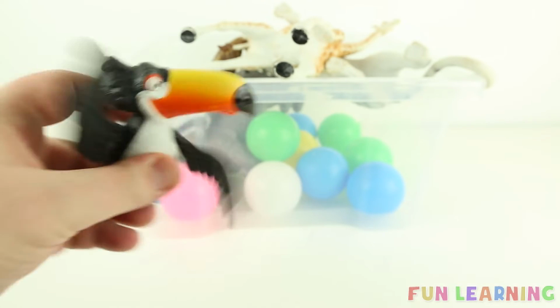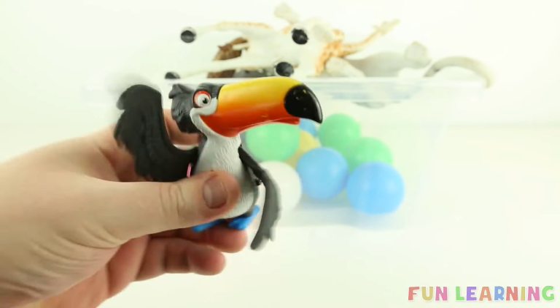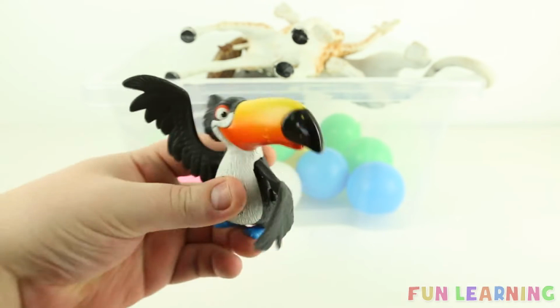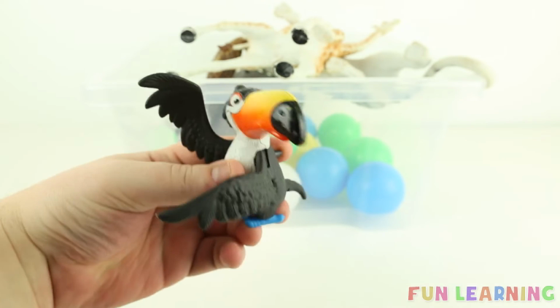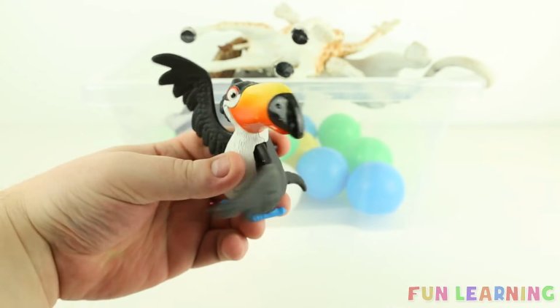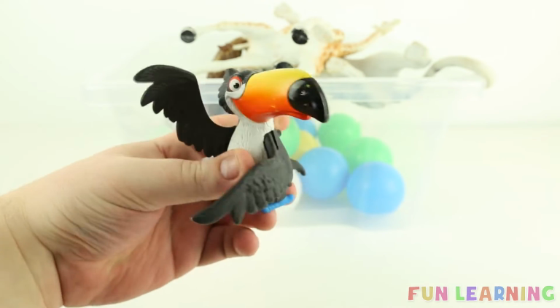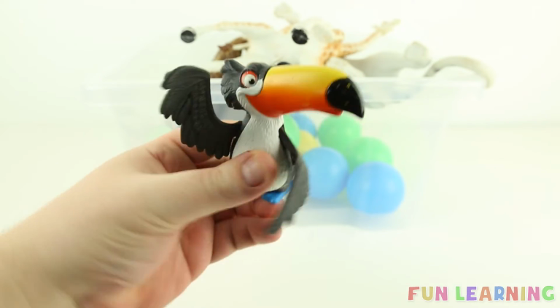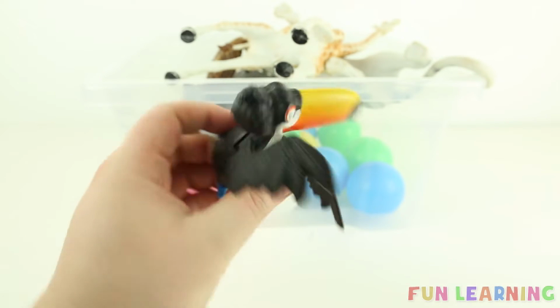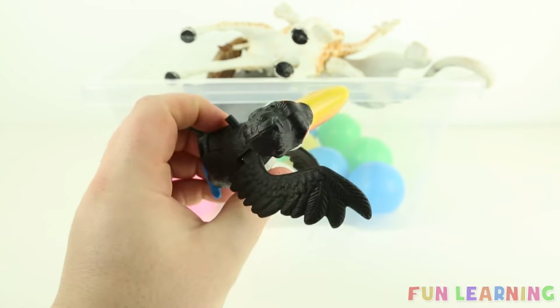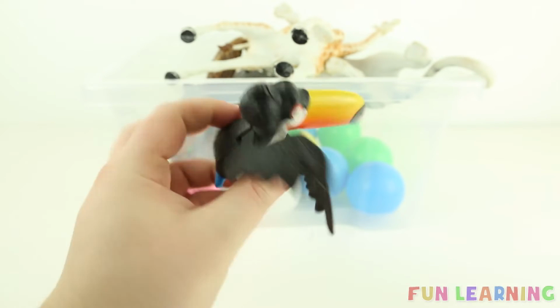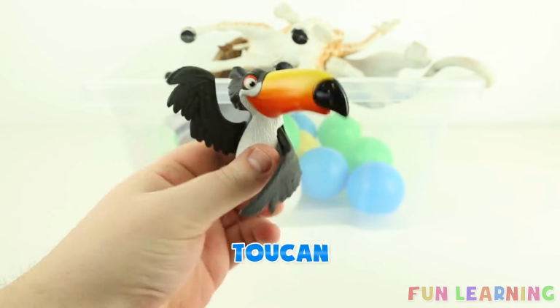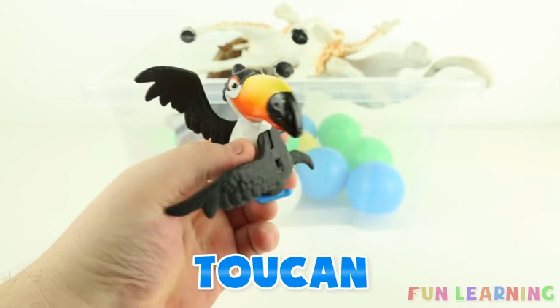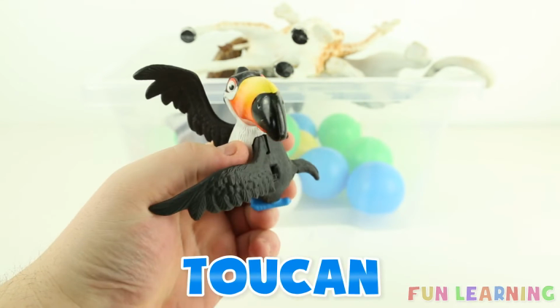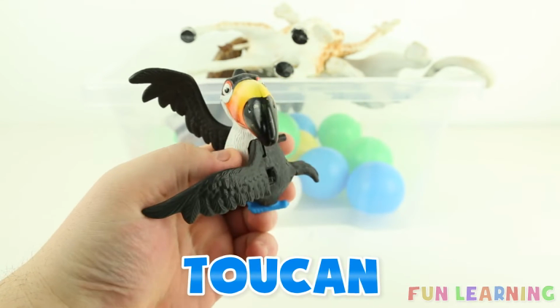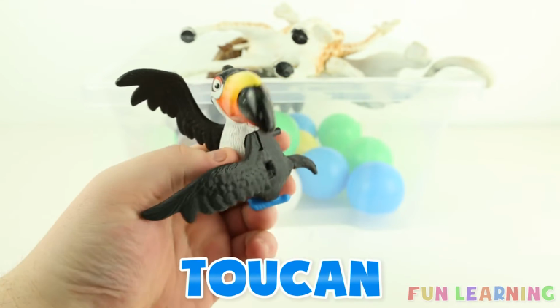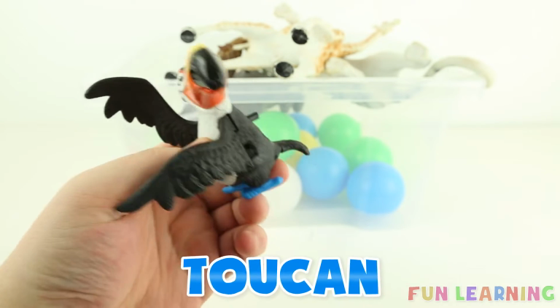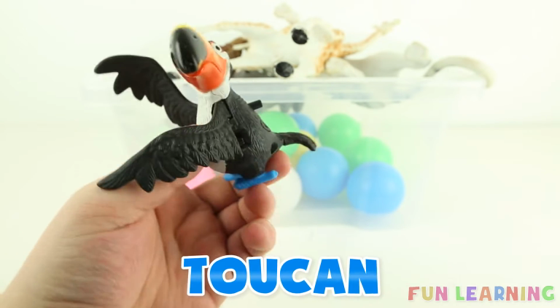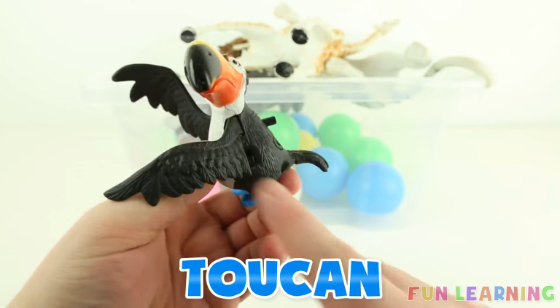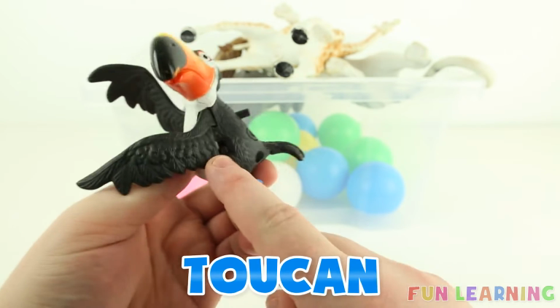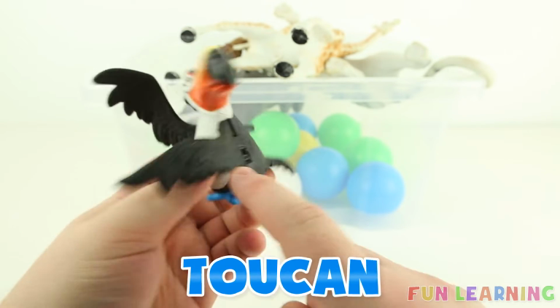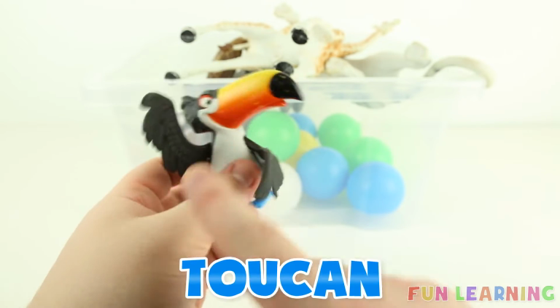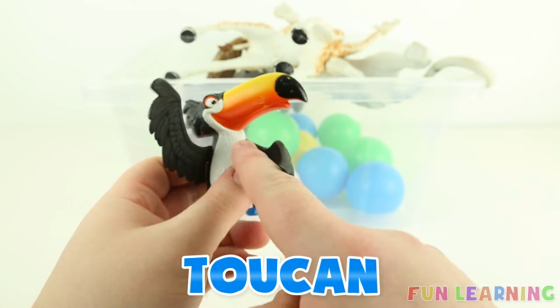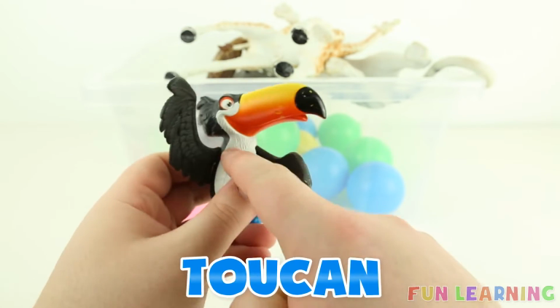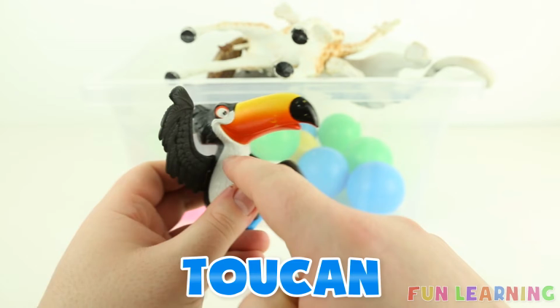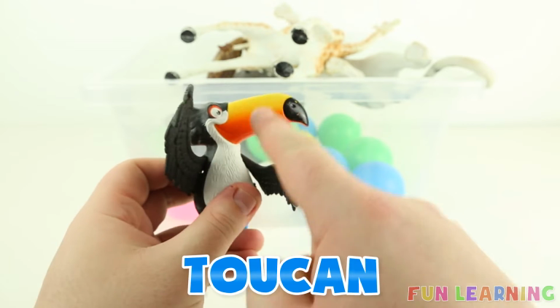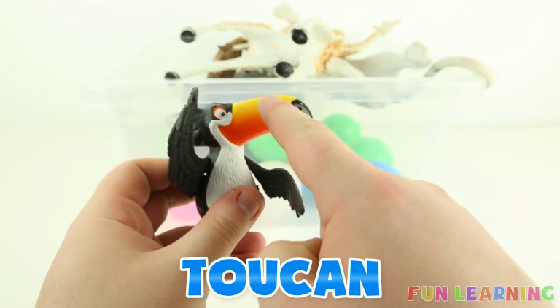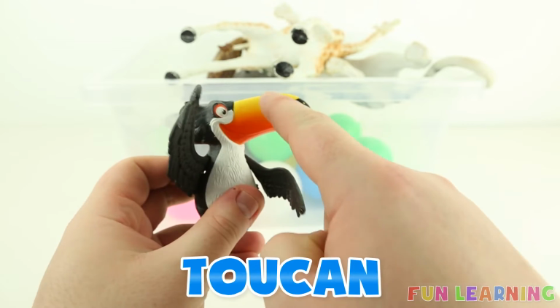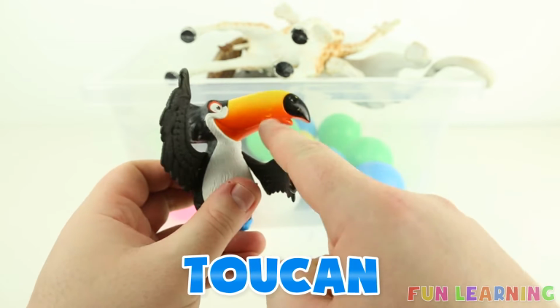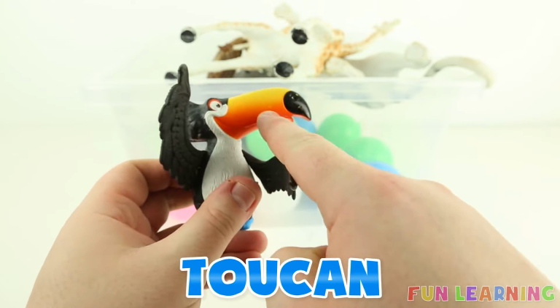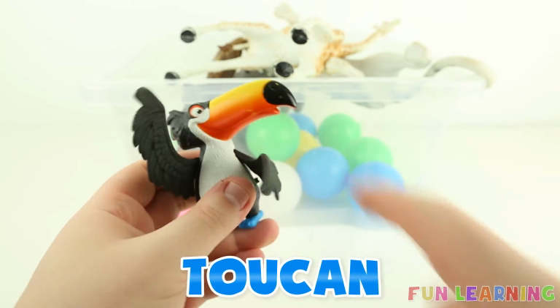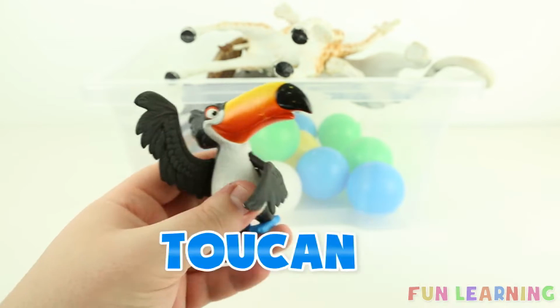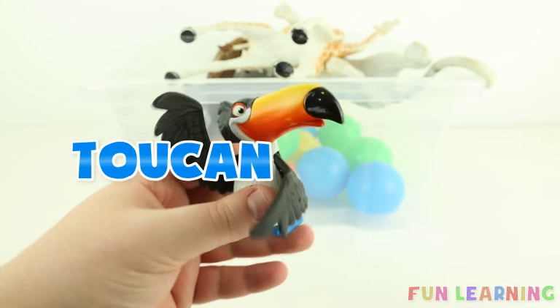T is for toucan. It's black, white, yellow and orange.